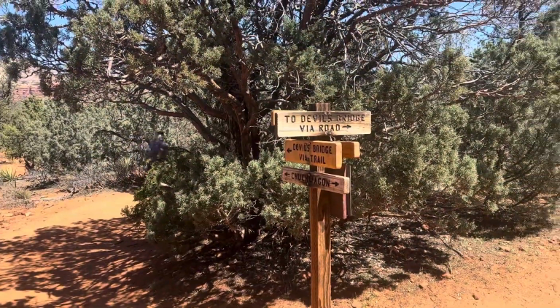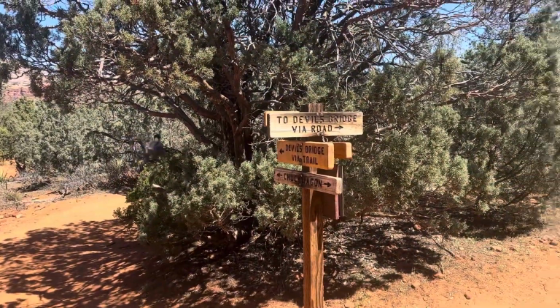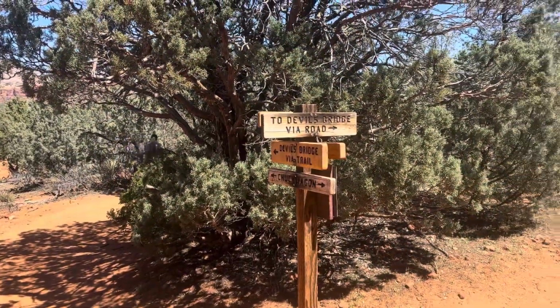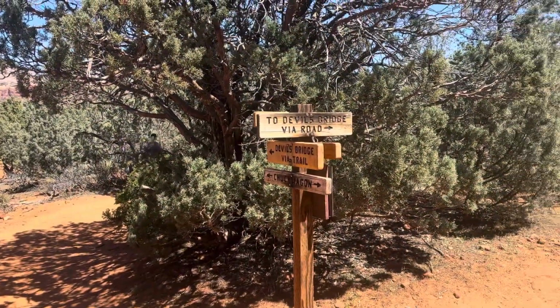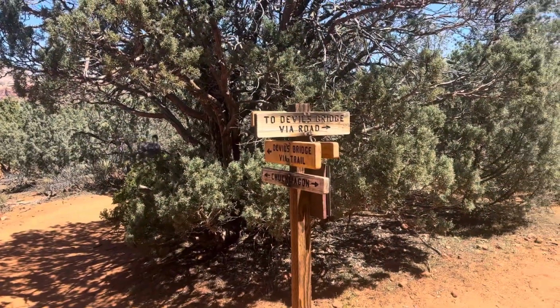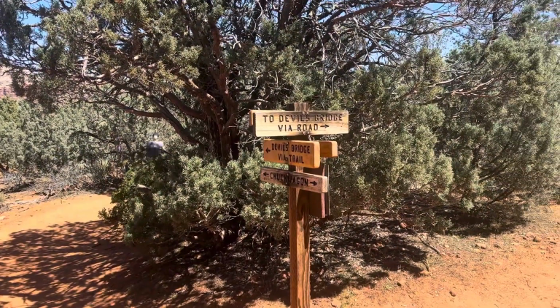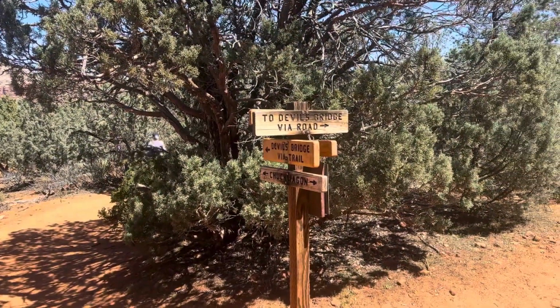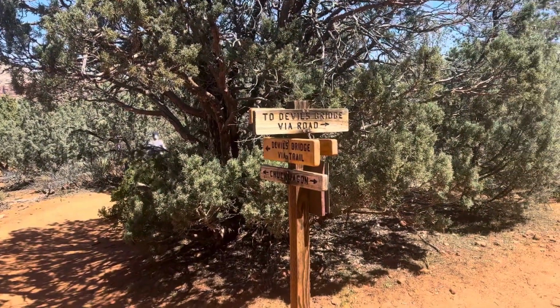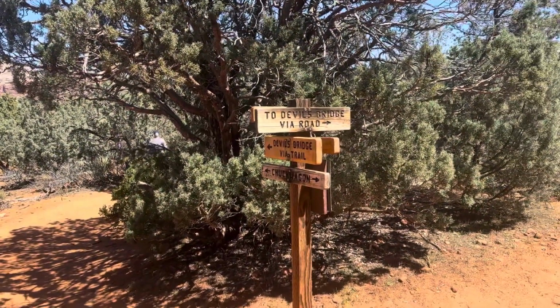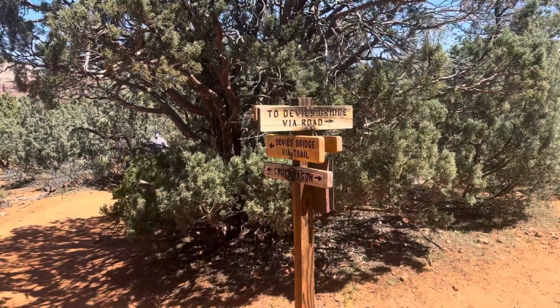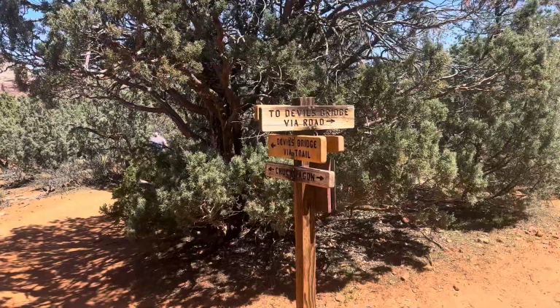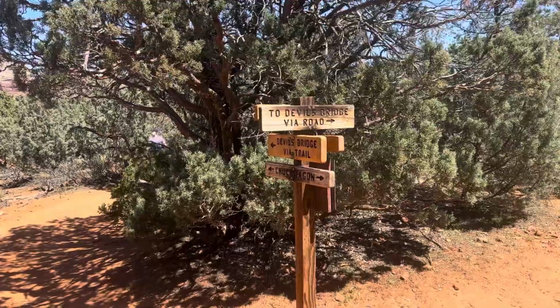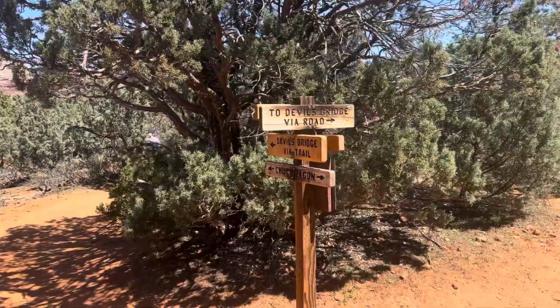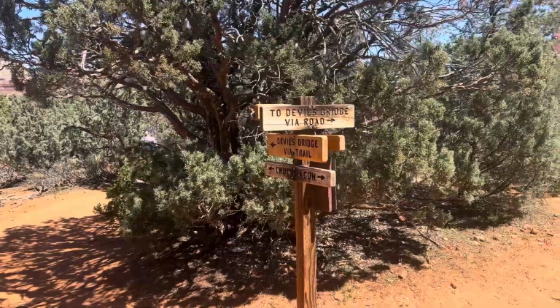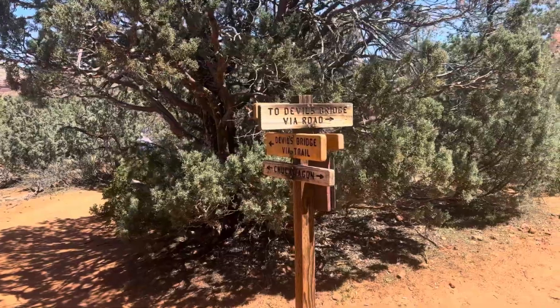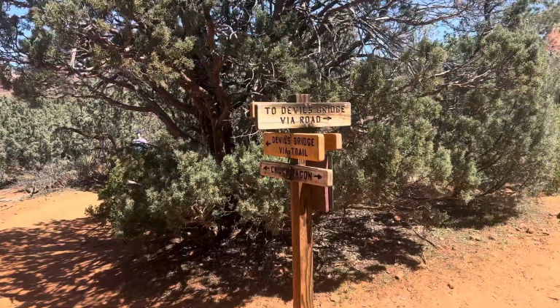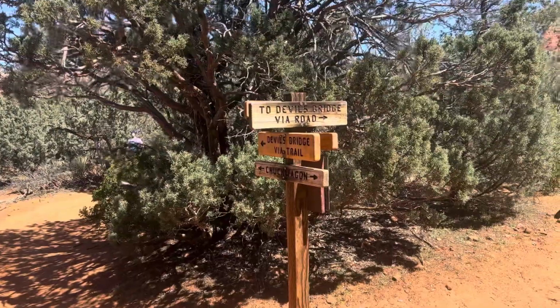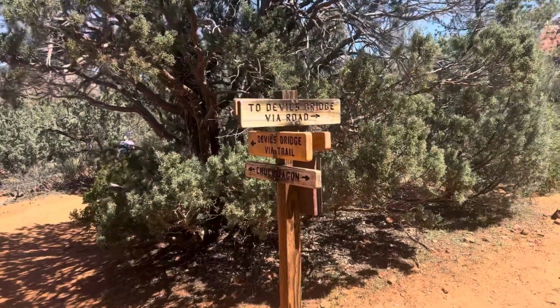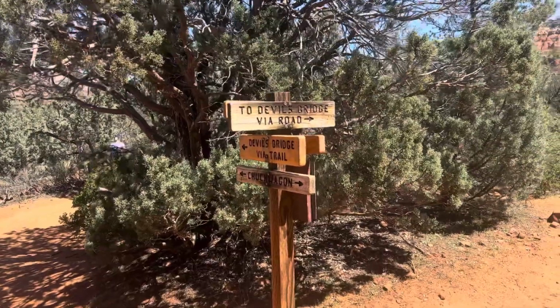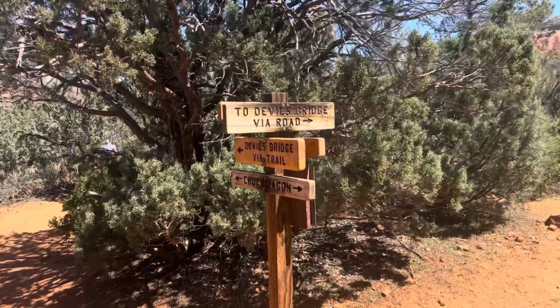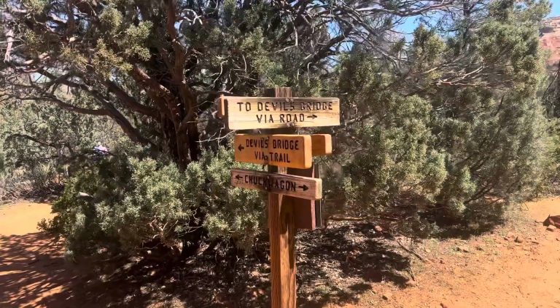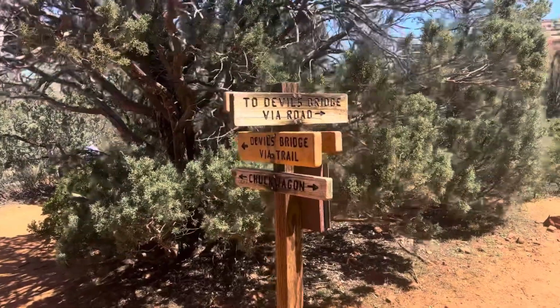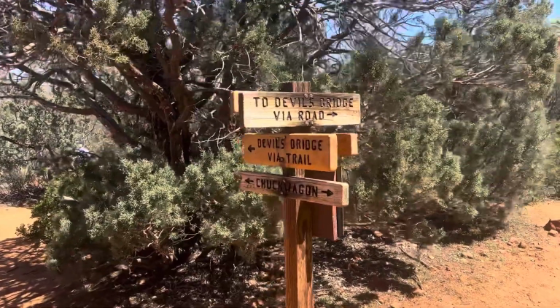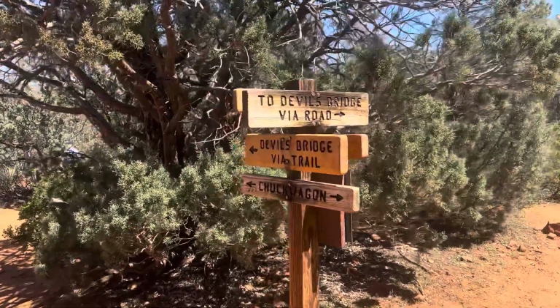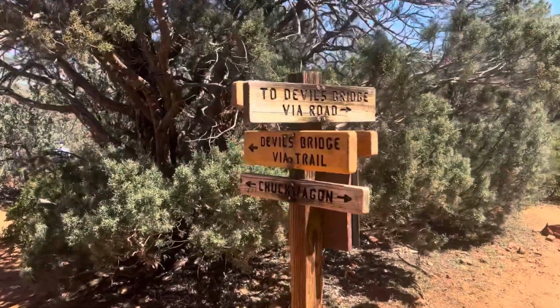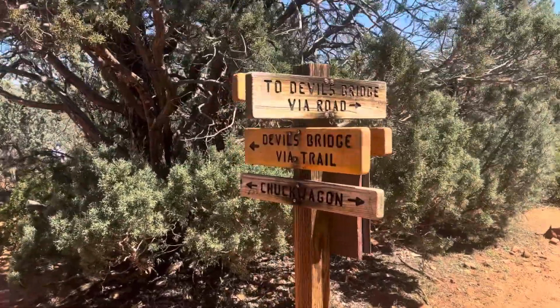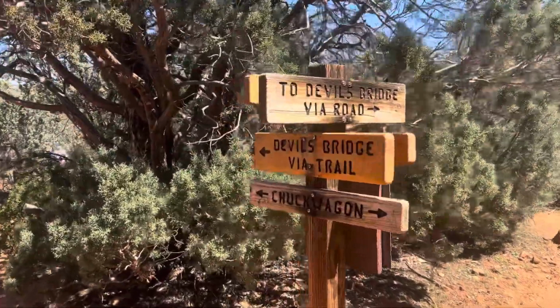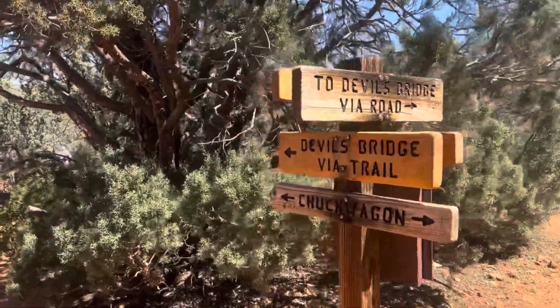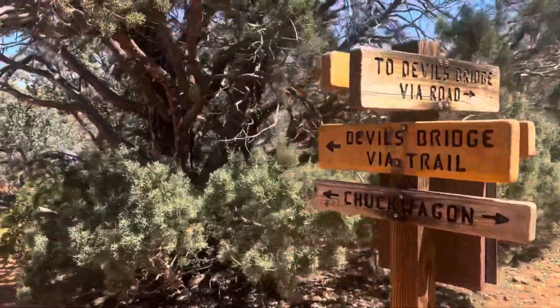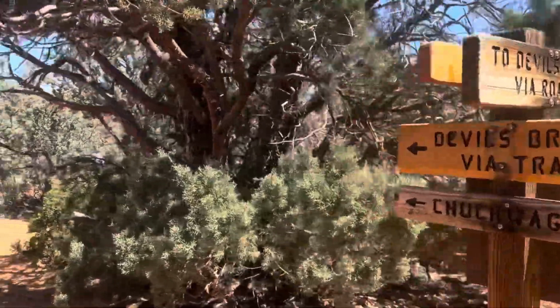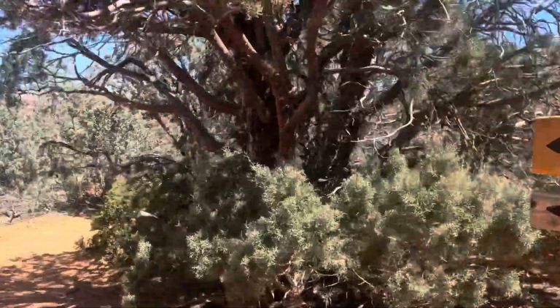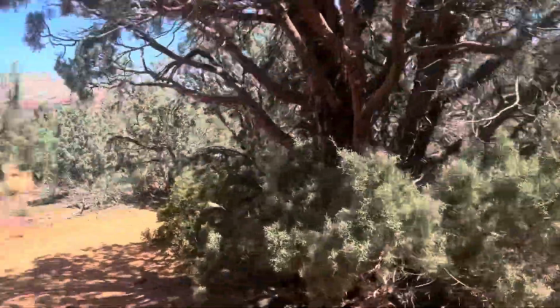So, do we take the shortcut via the road or the long cut via the trail to the Devil's Bridge? You know which way we're going.